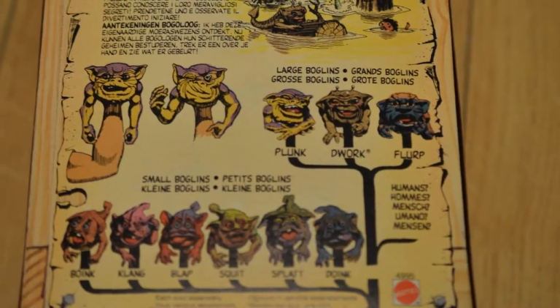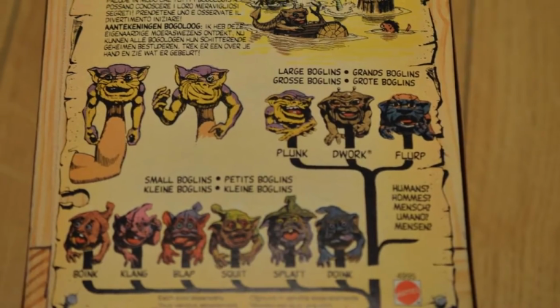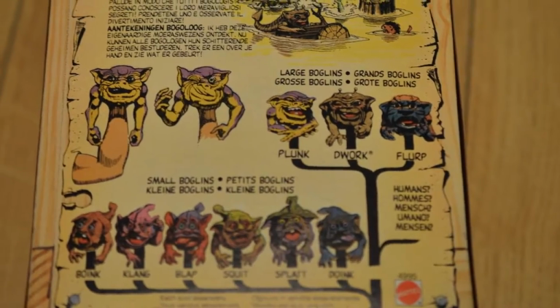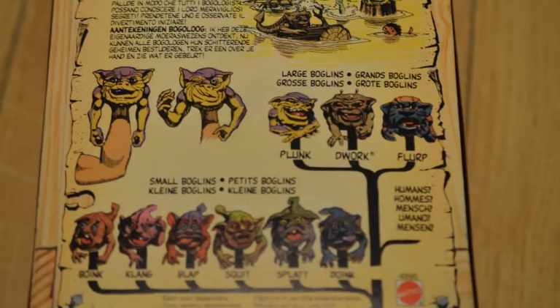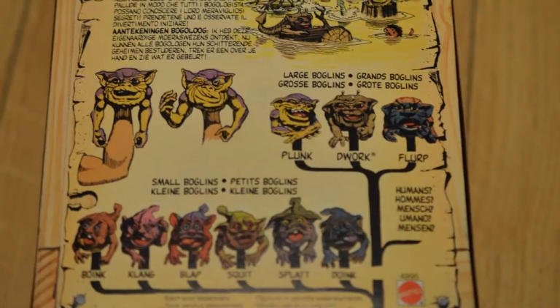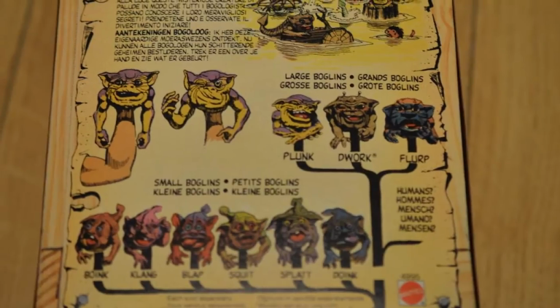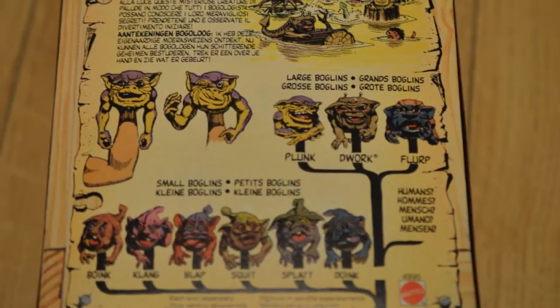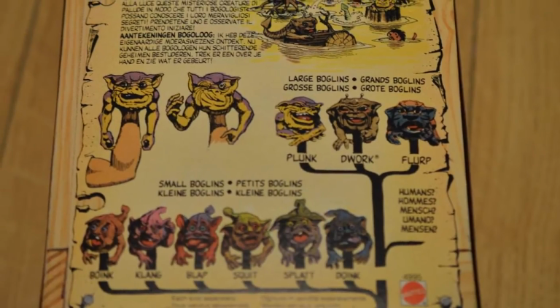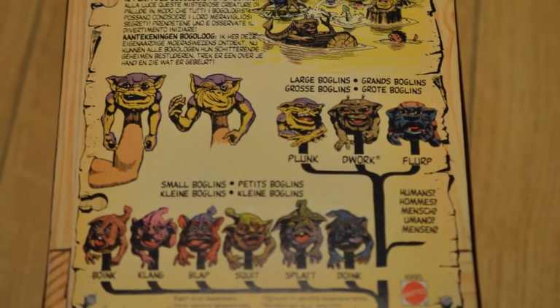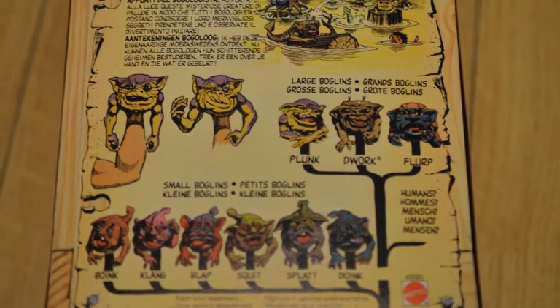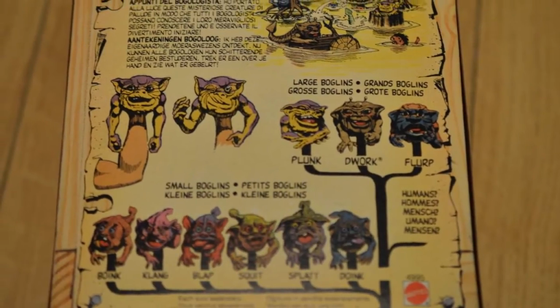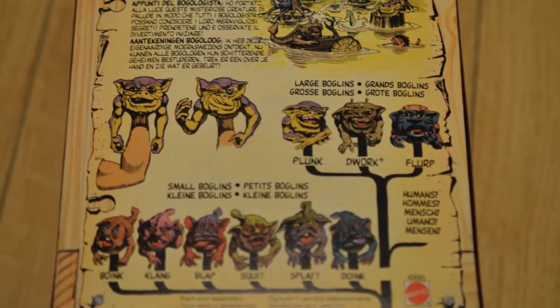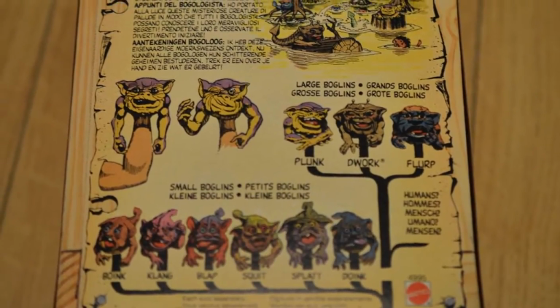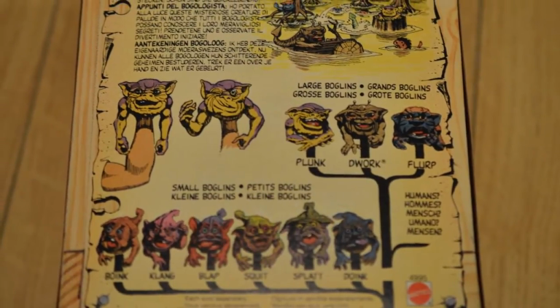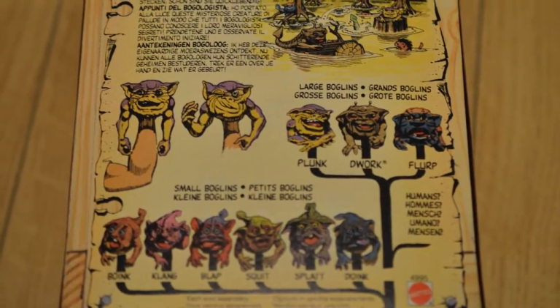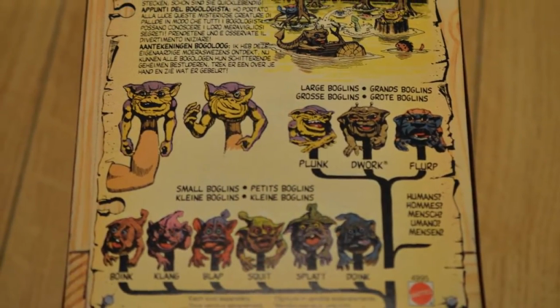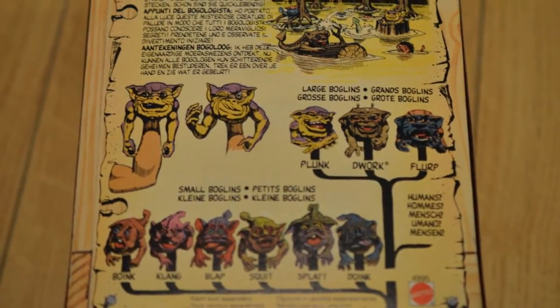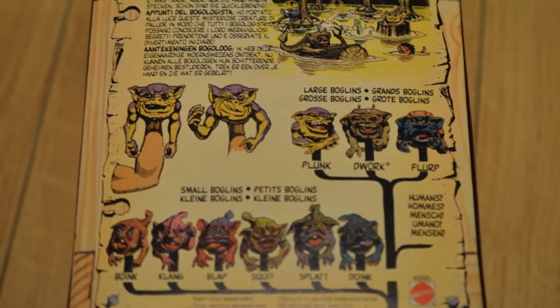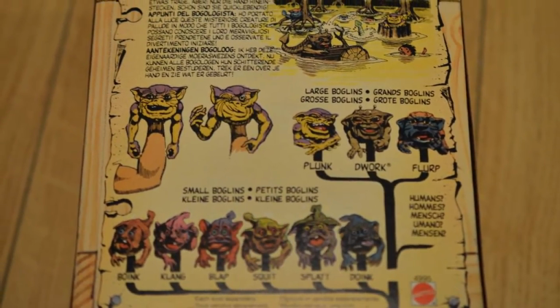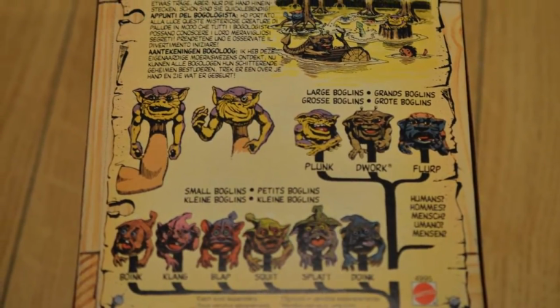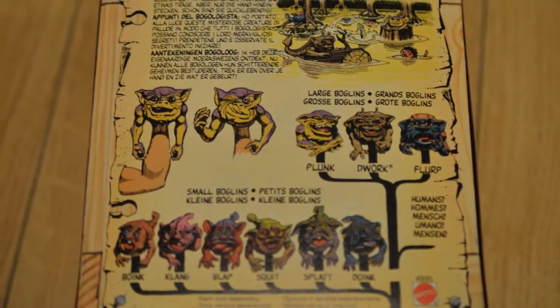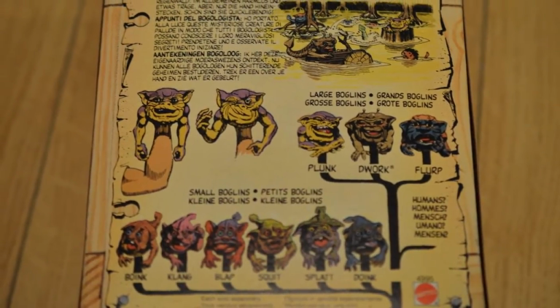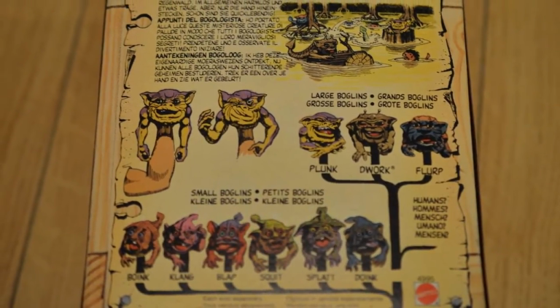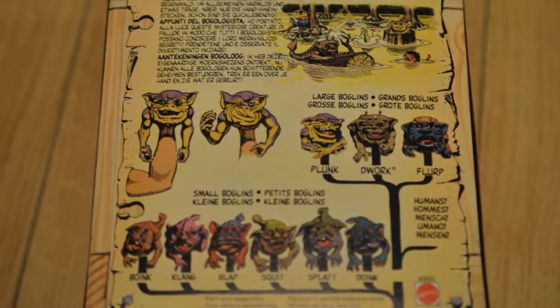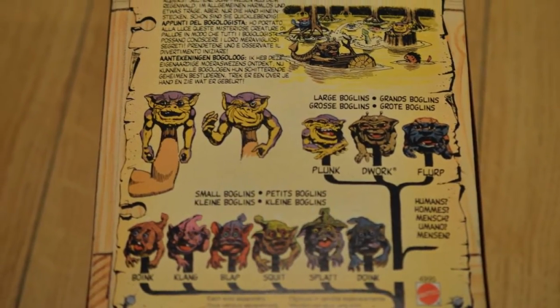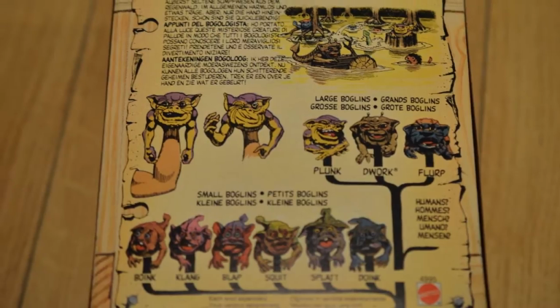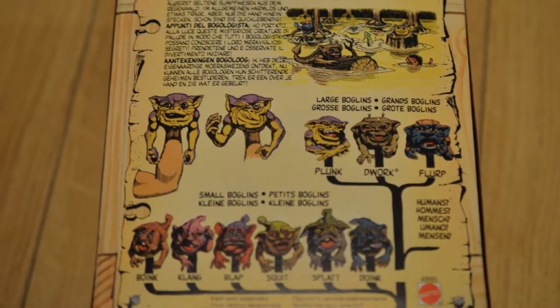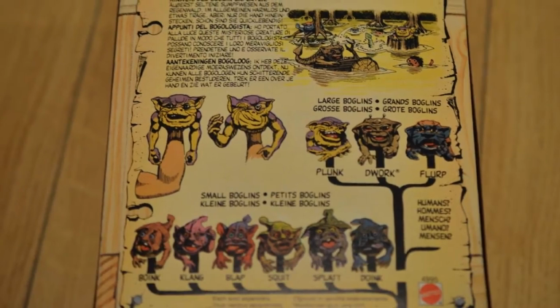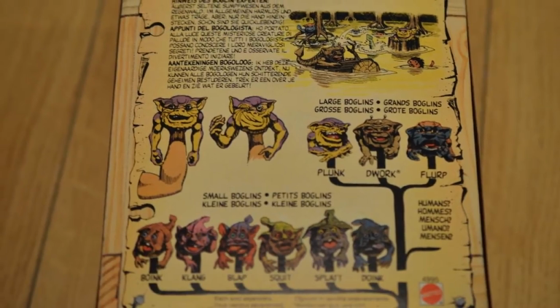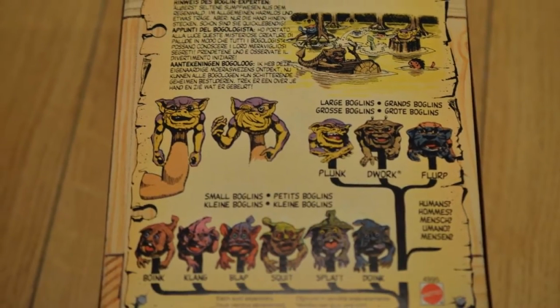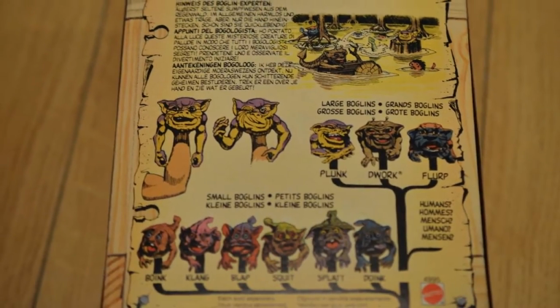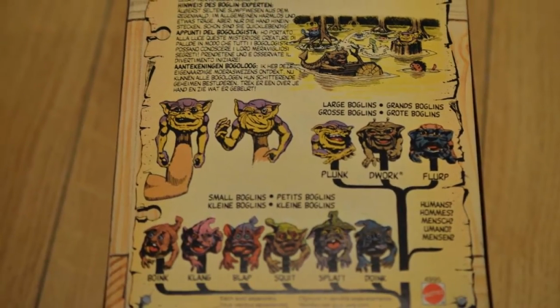Let's take a look through my collection of small Boglins, although please note that if you're American, the British versions do have different names.